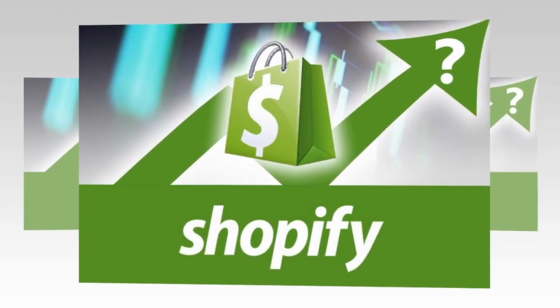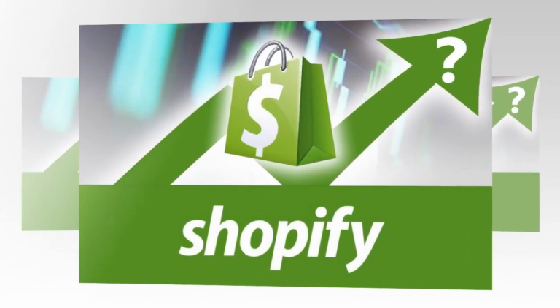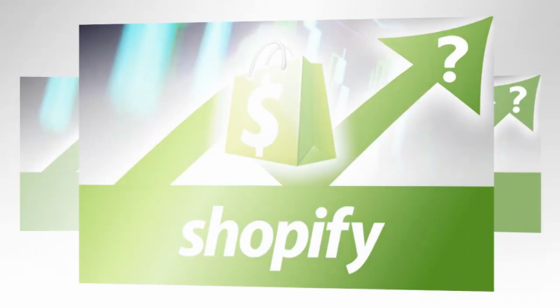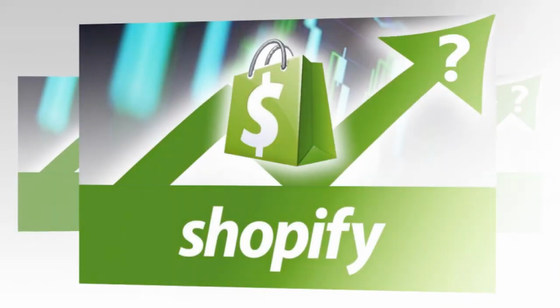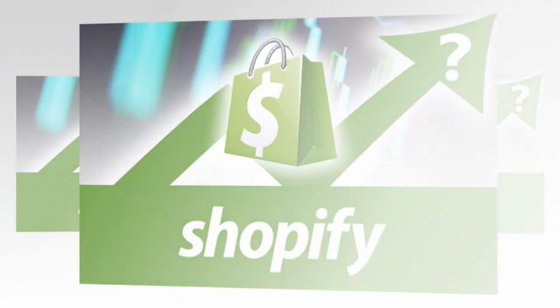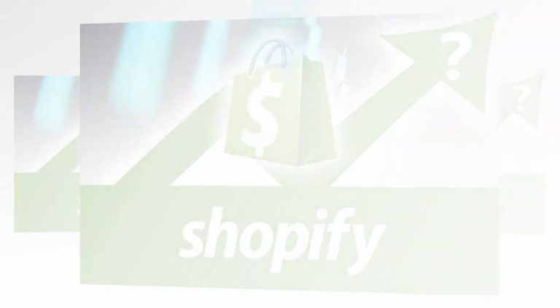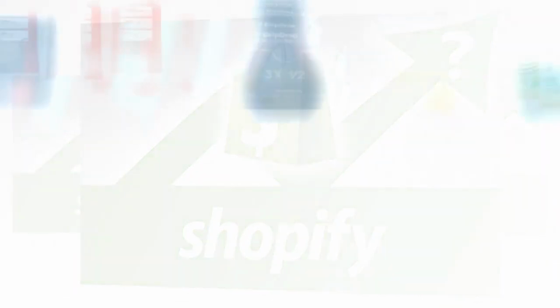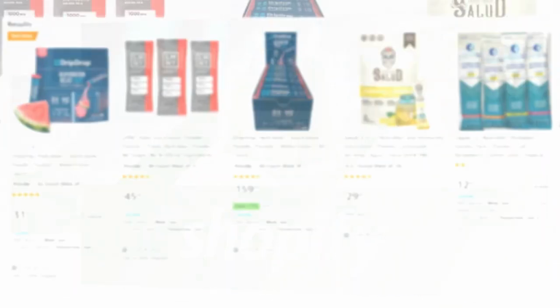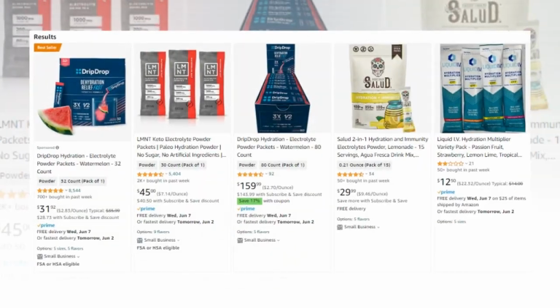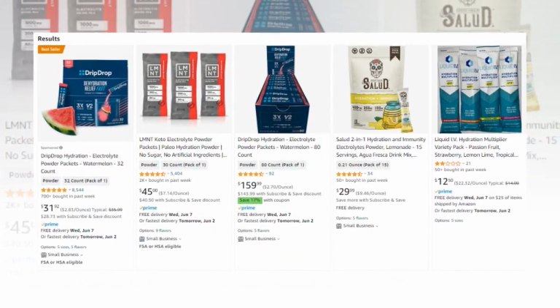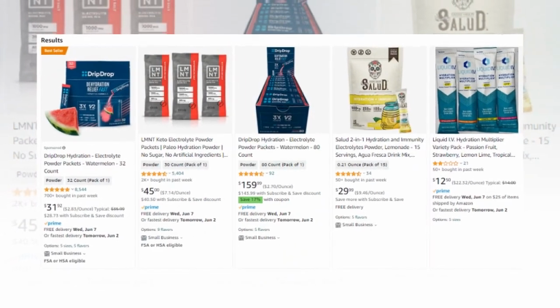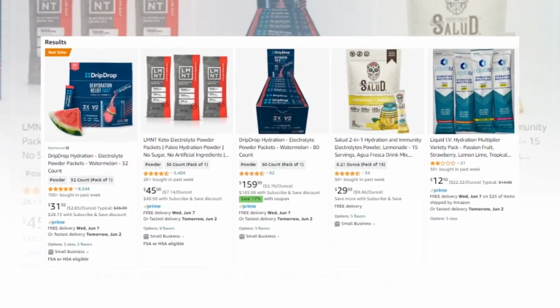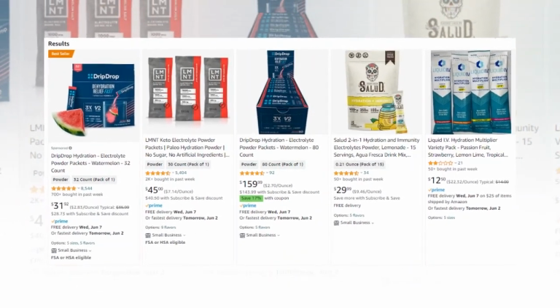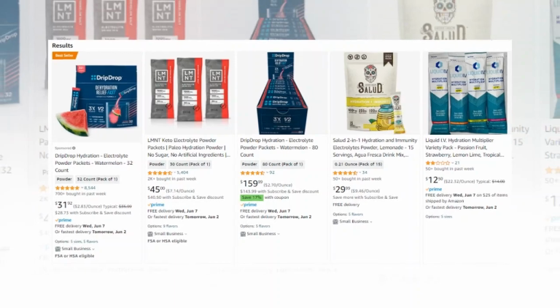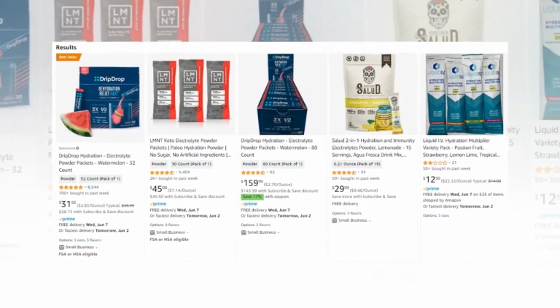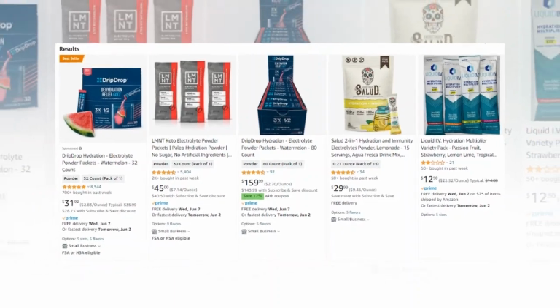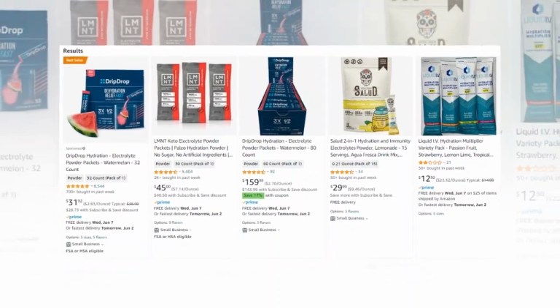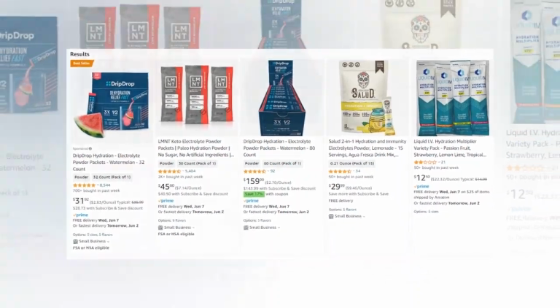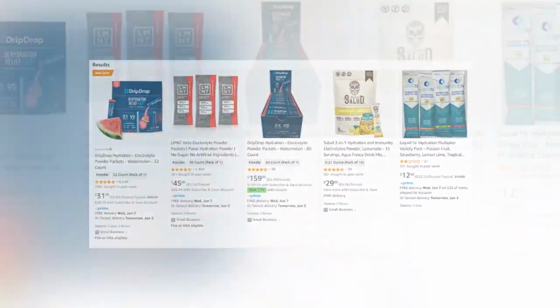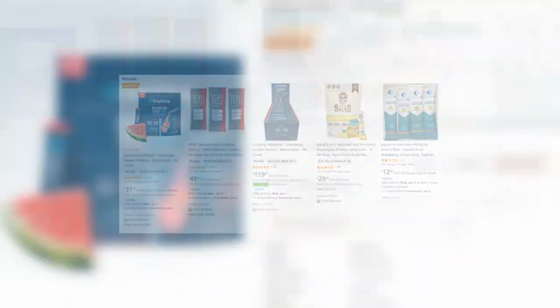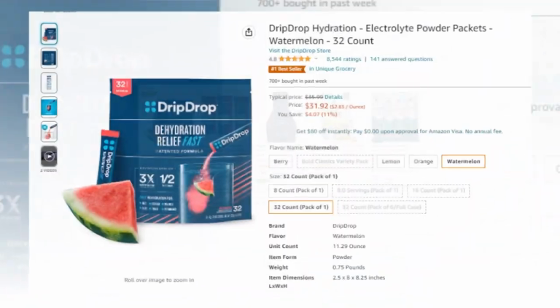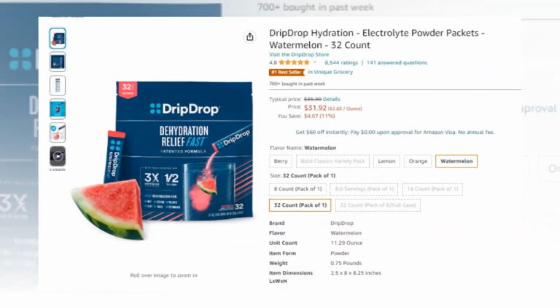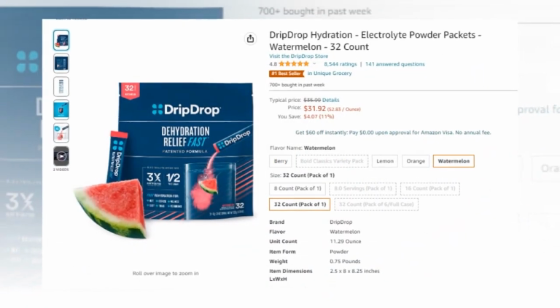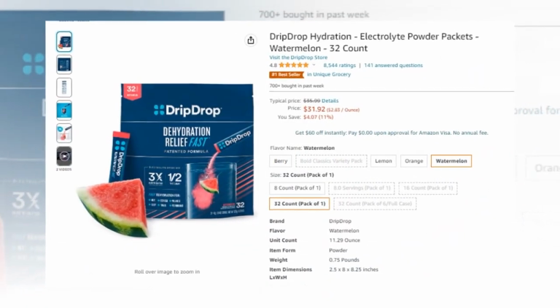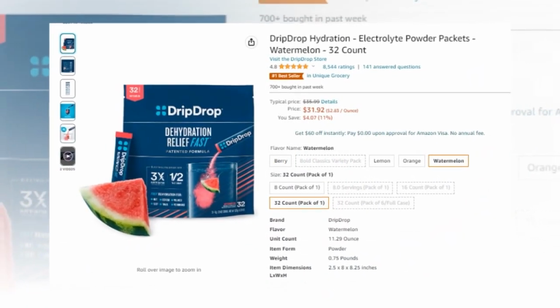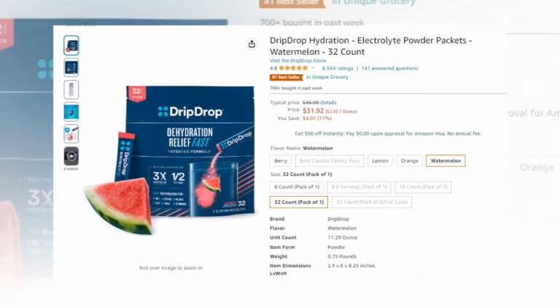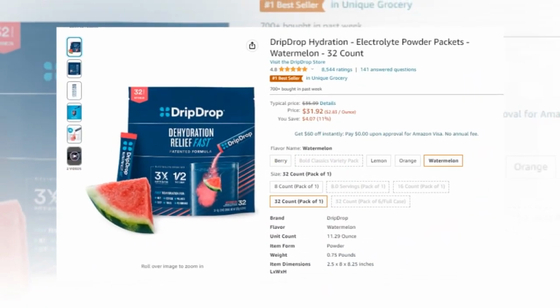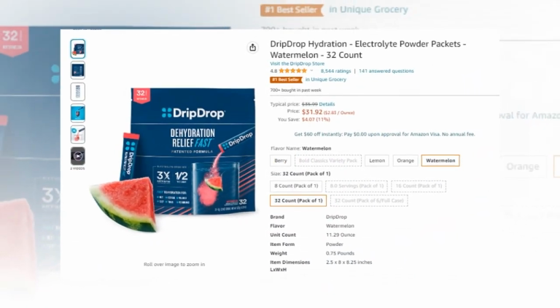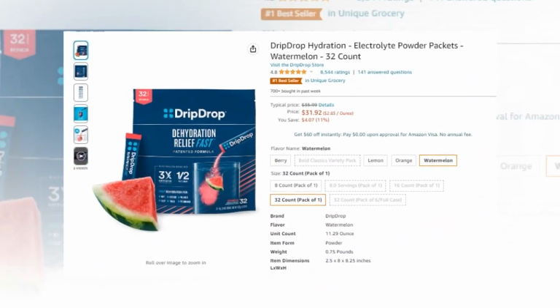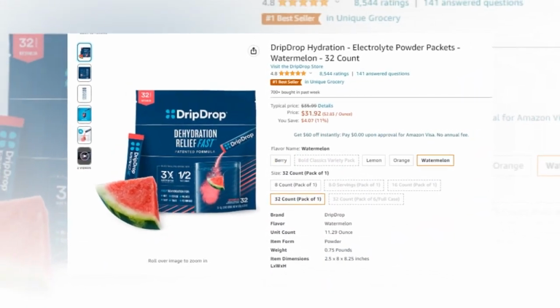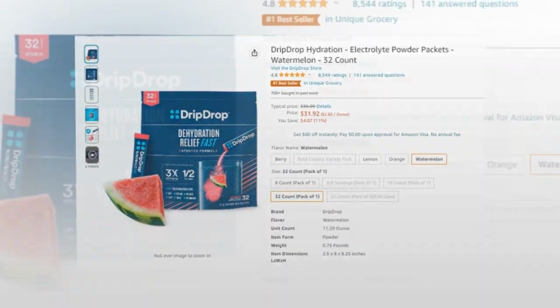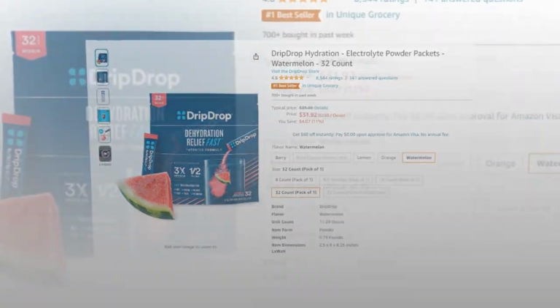Our today's winning product is Drip Drop Hydration electrolyte powder packets, watermelon 32 count.